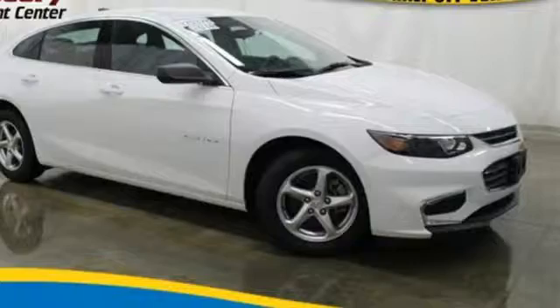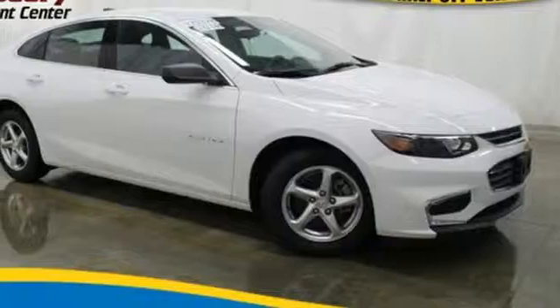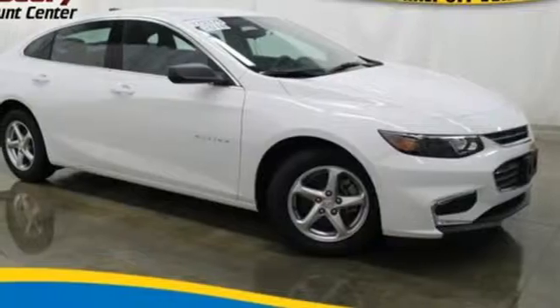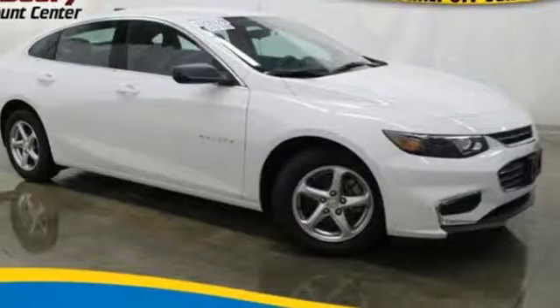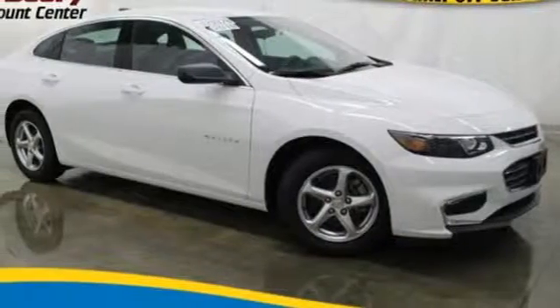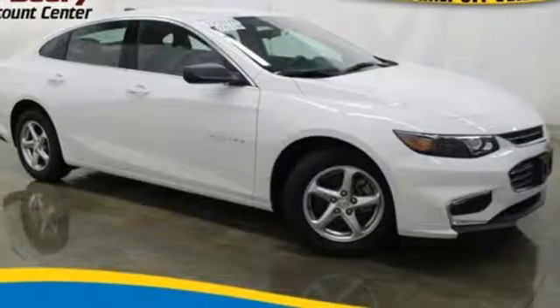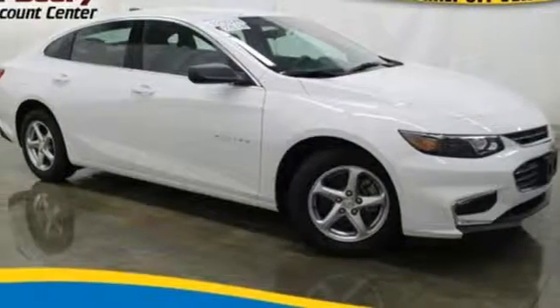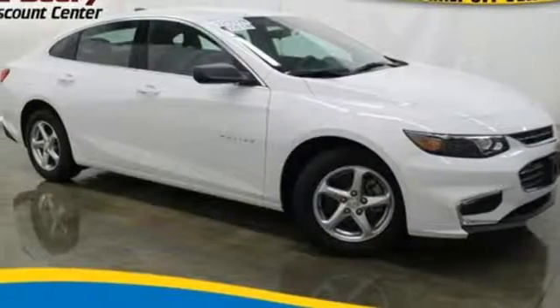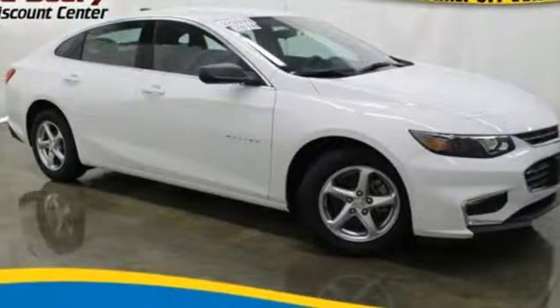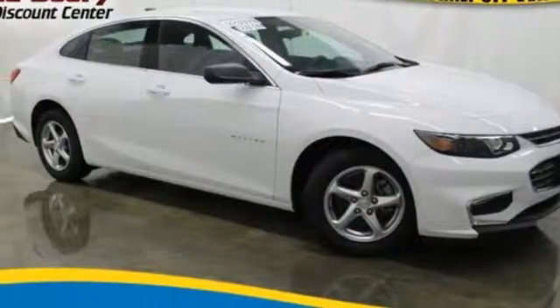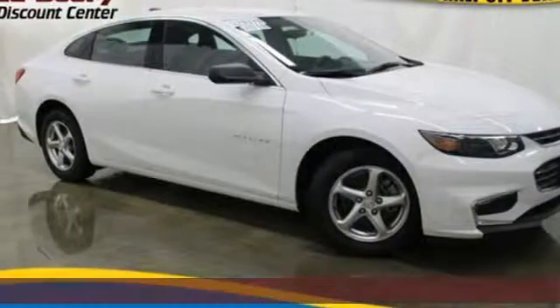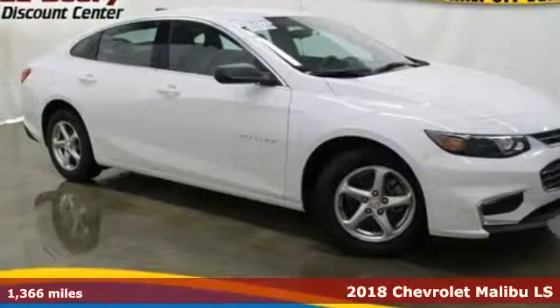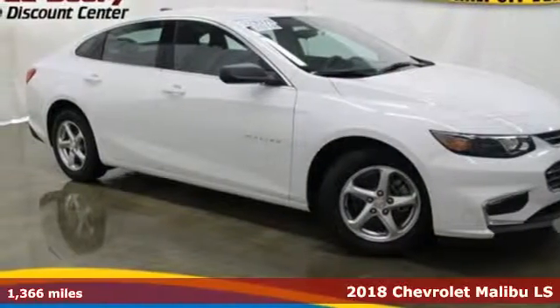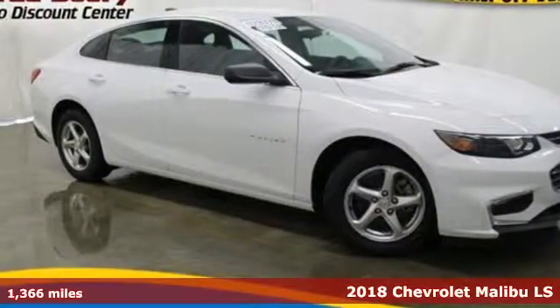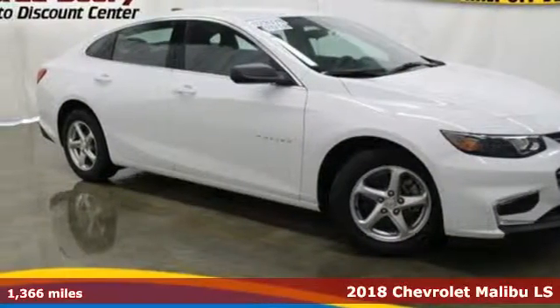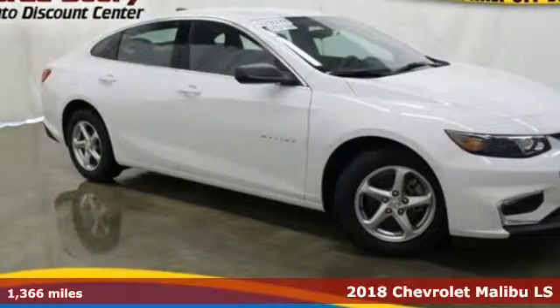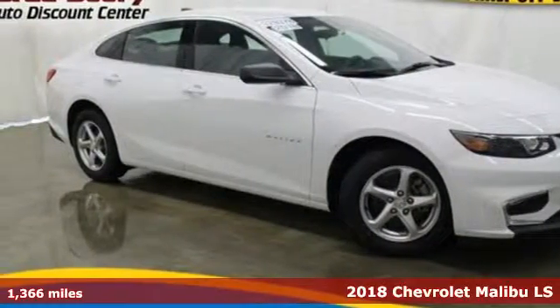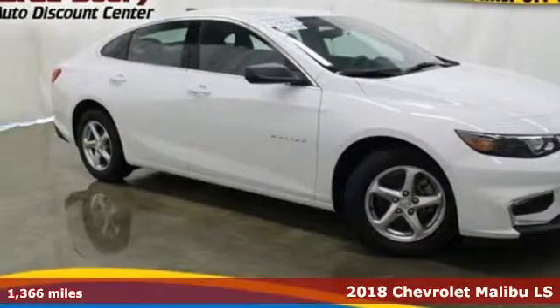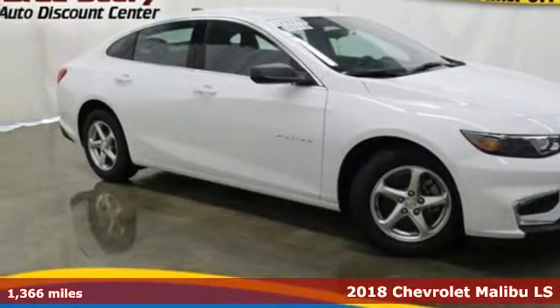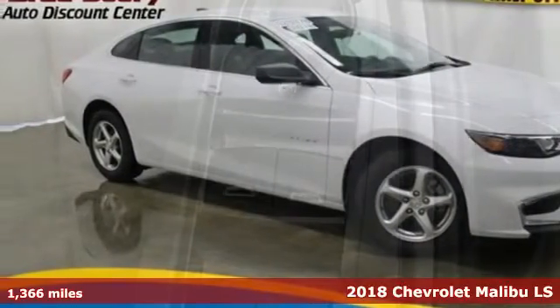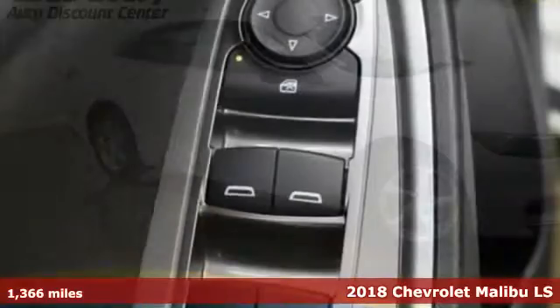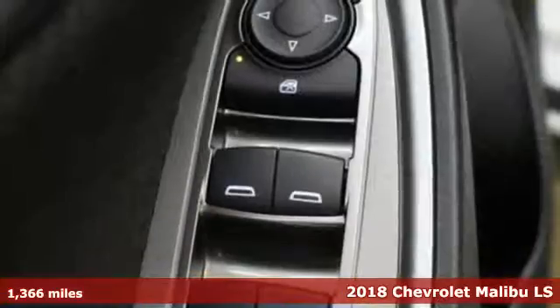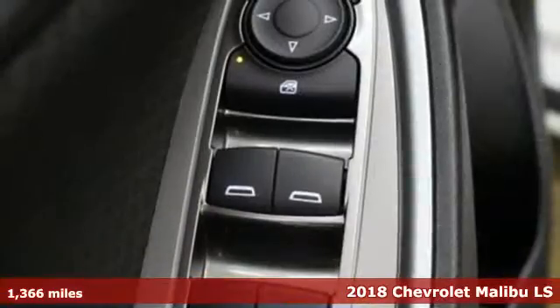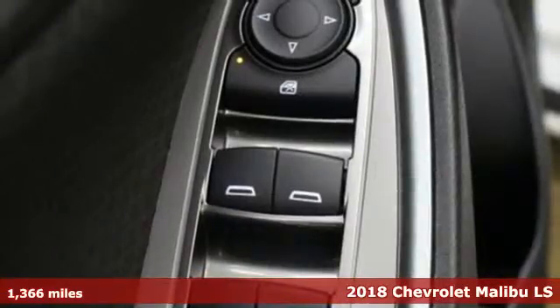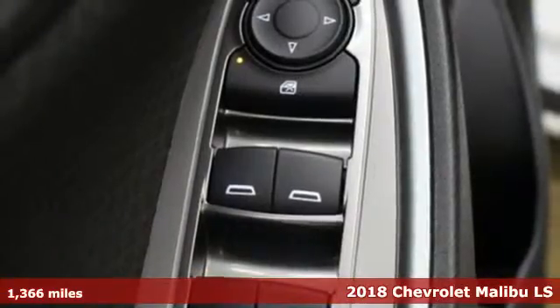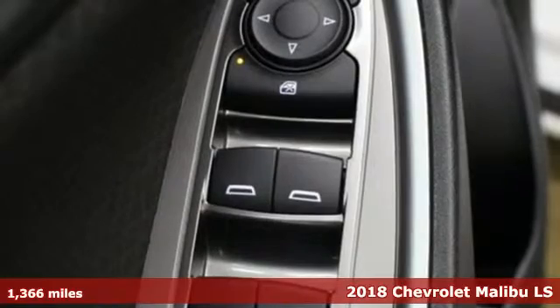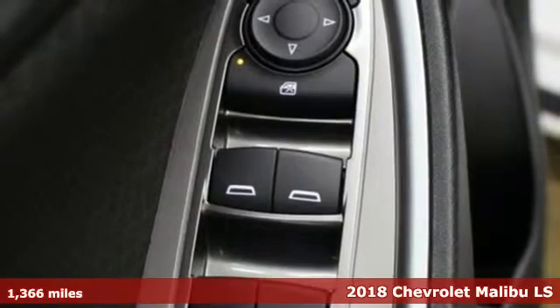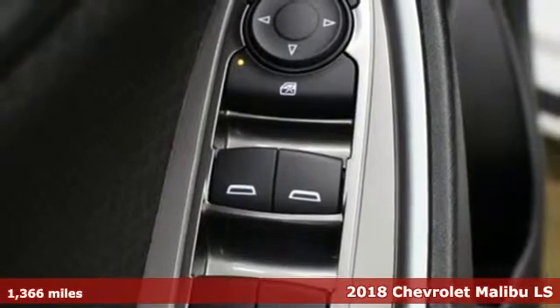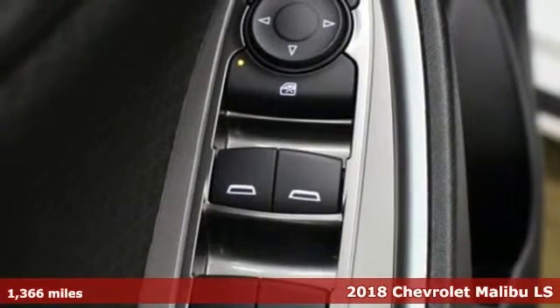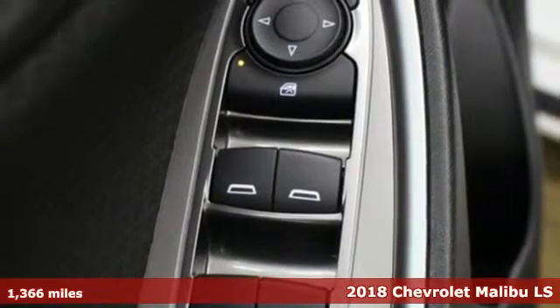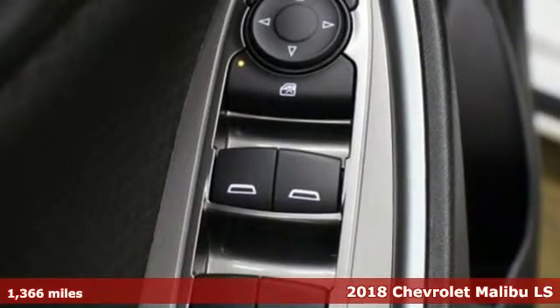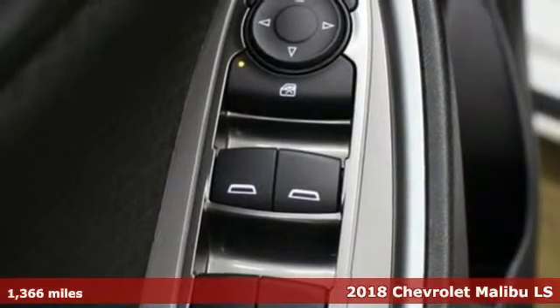Here's a 2018 Chevrolet Malibu. Chevrolet, 100 years of icons.